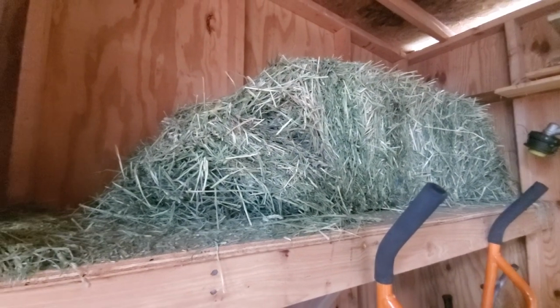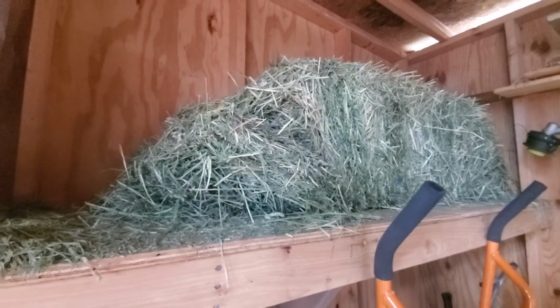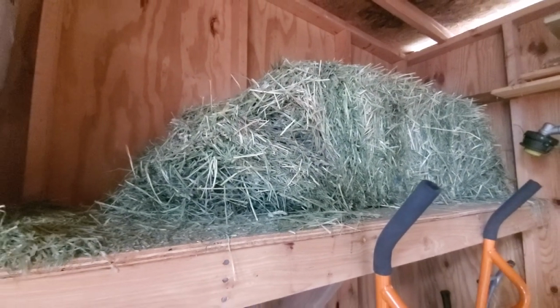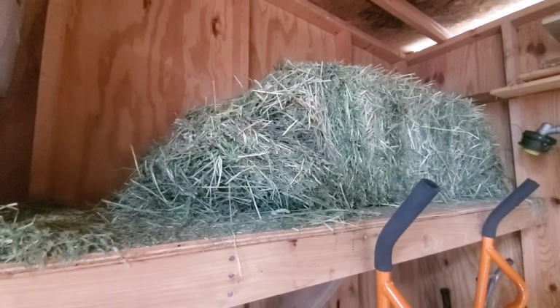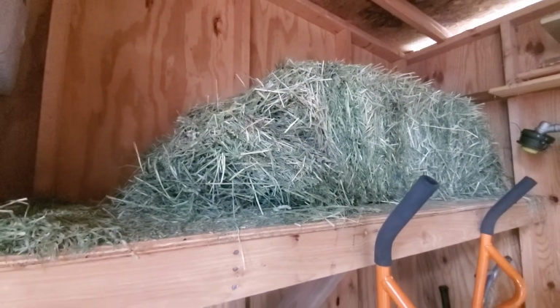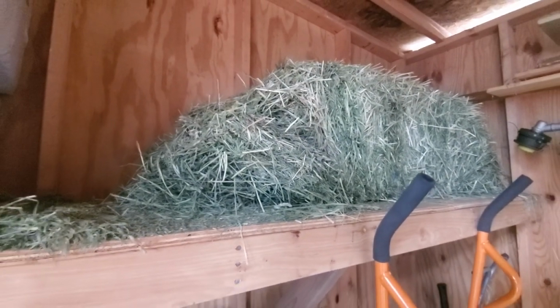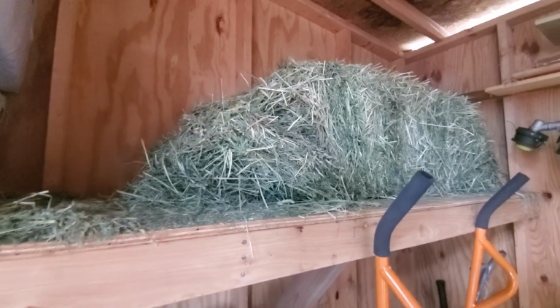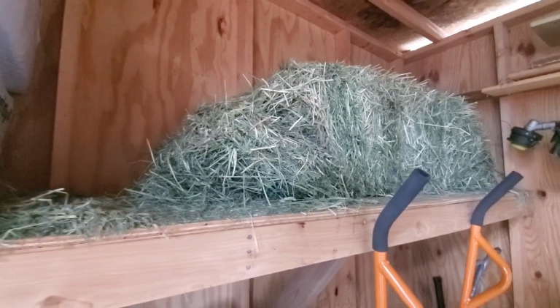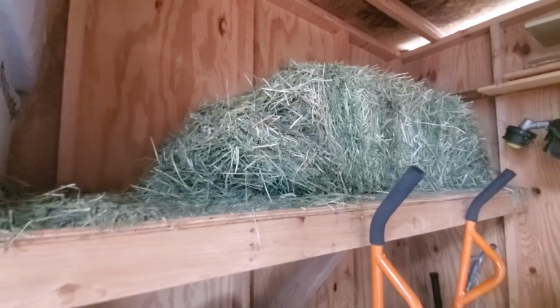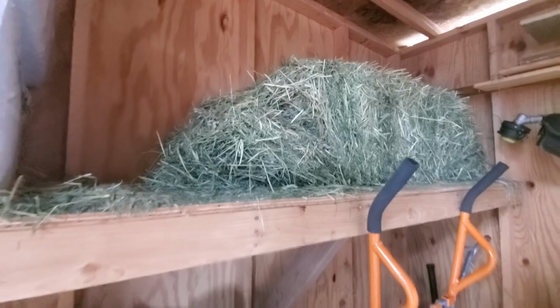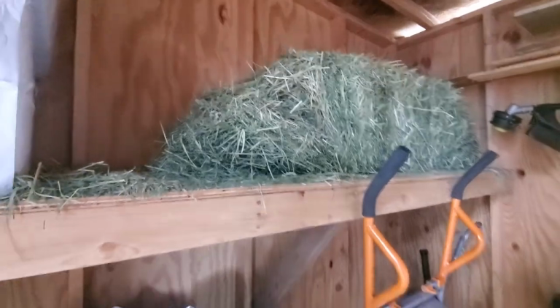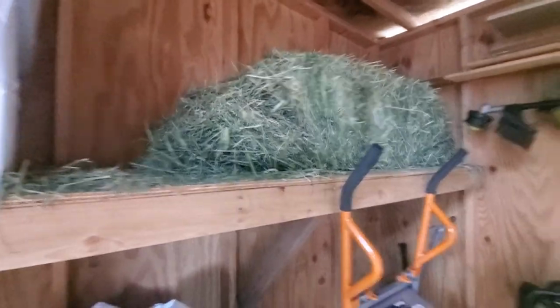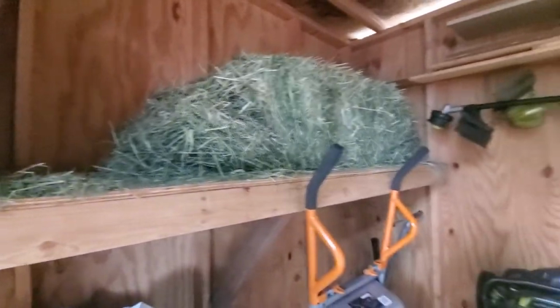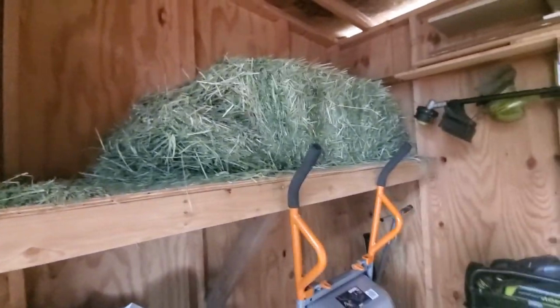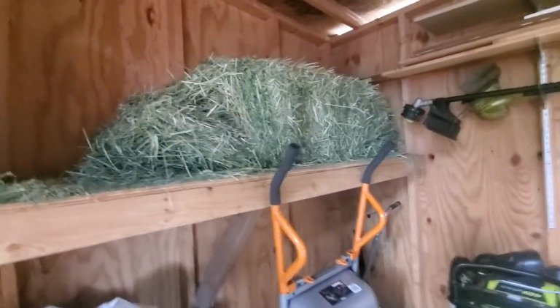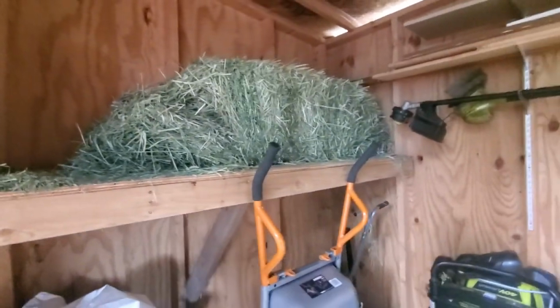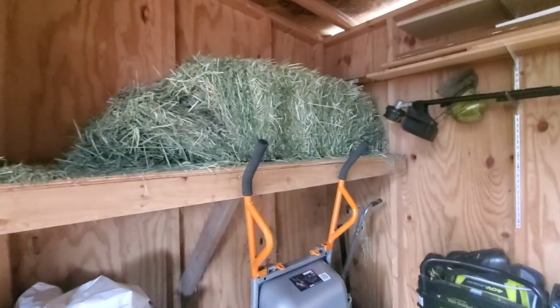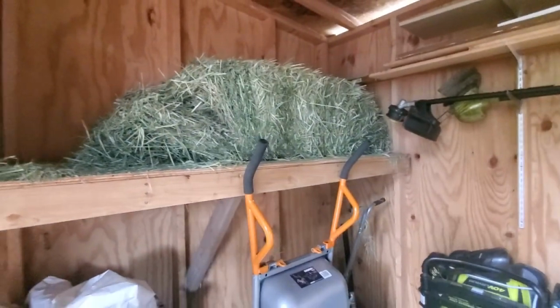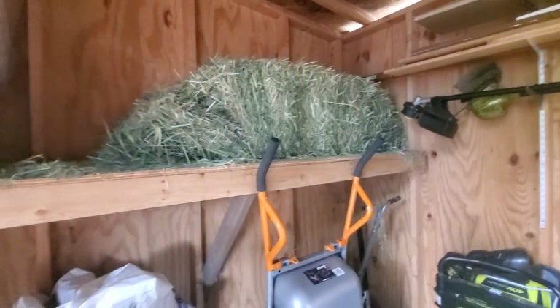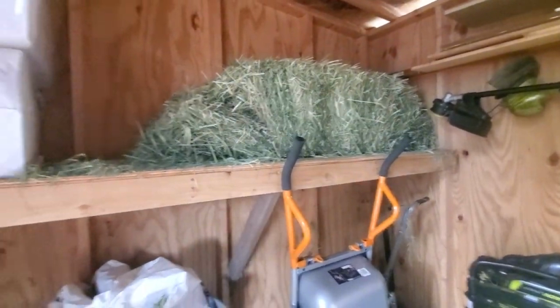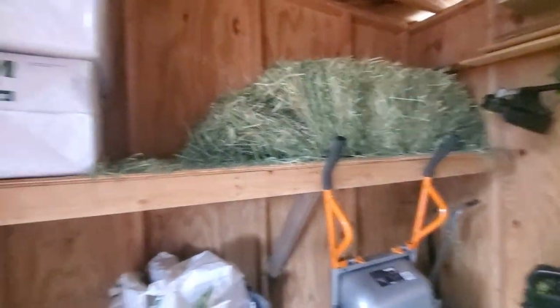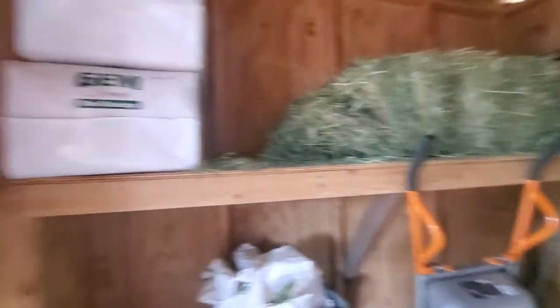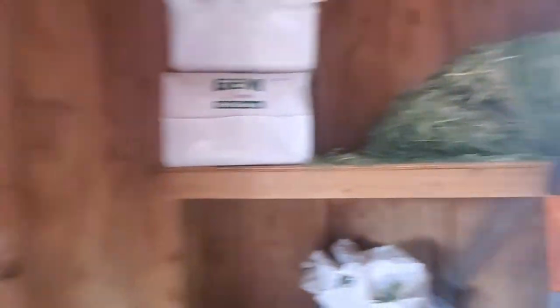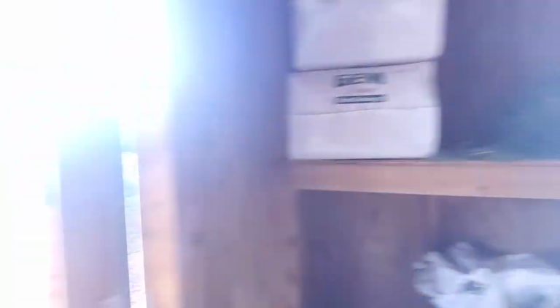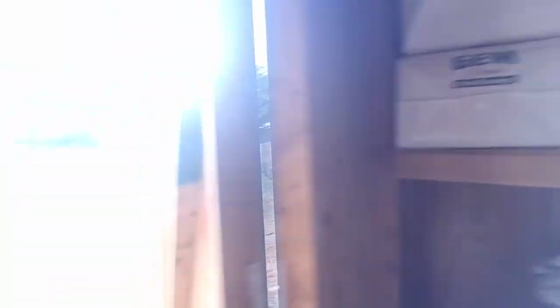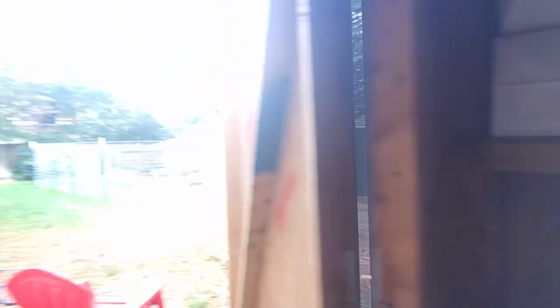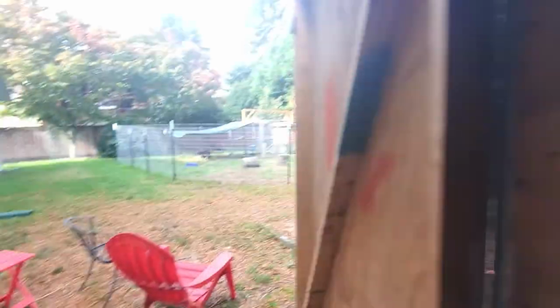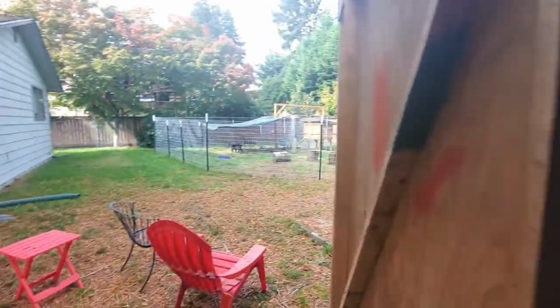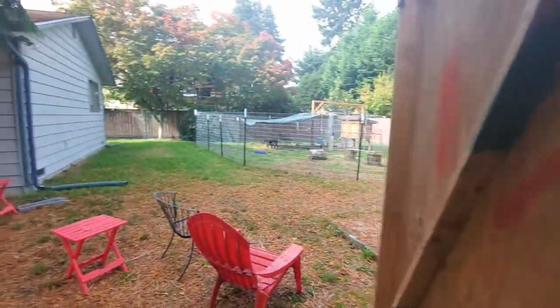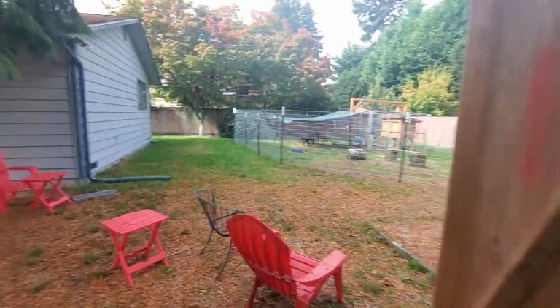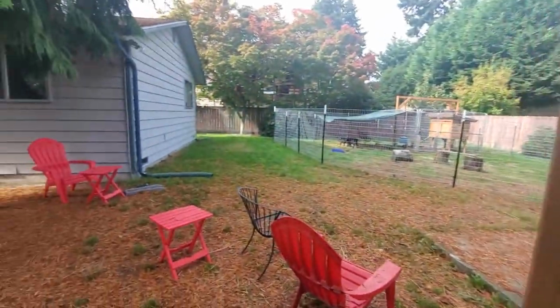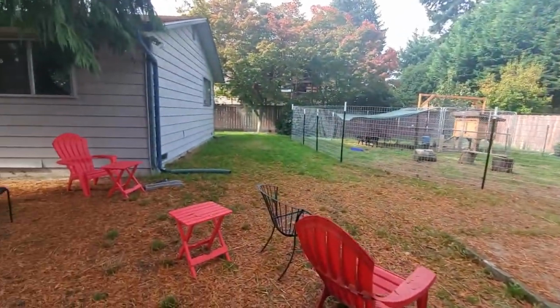I get my hay from the Everett Co-op, north of here.